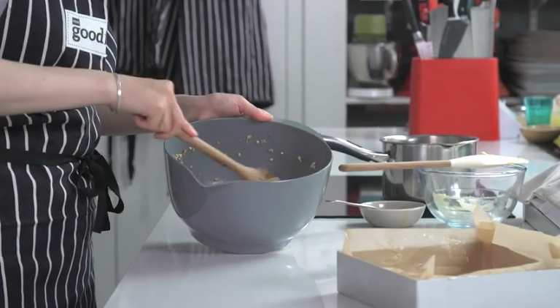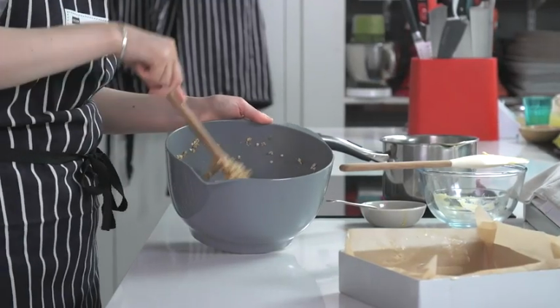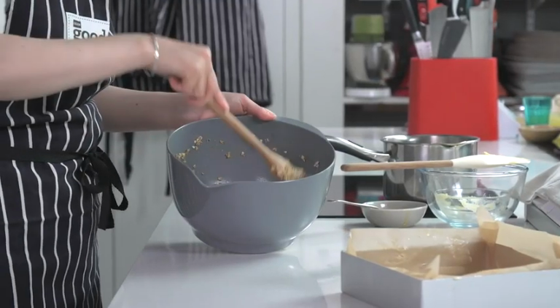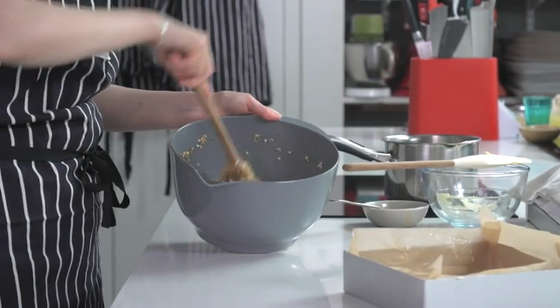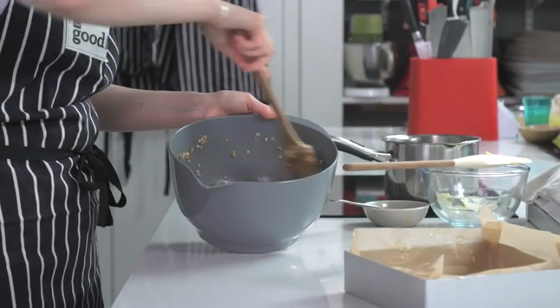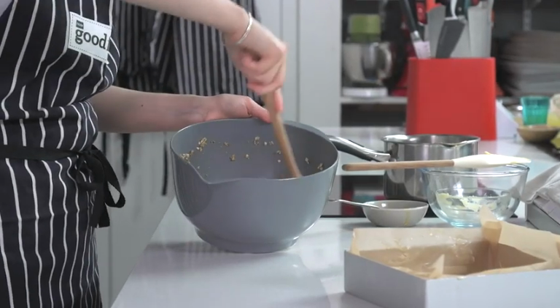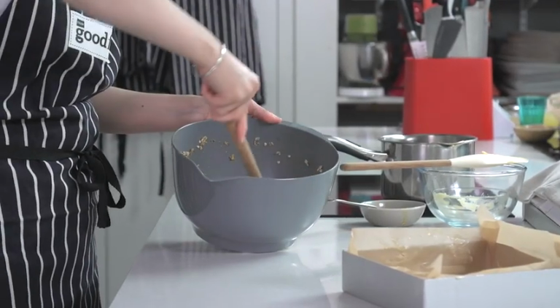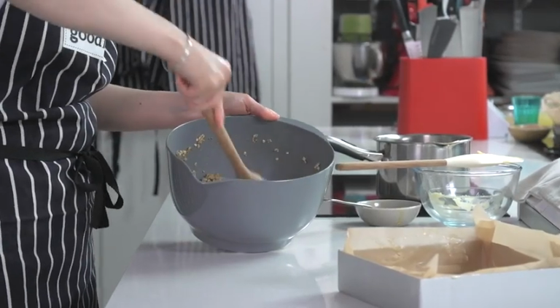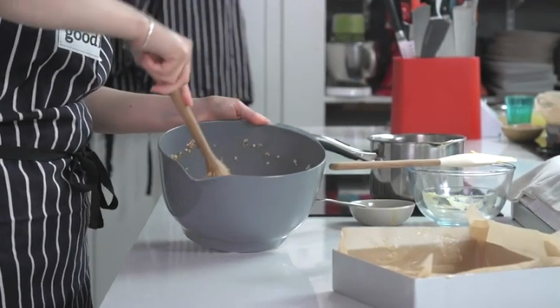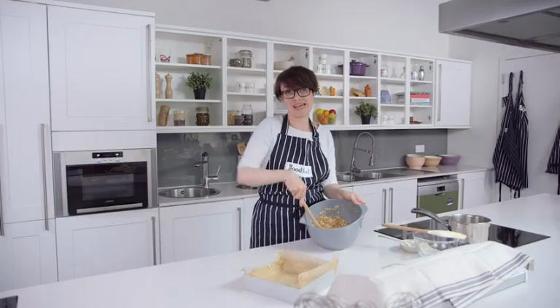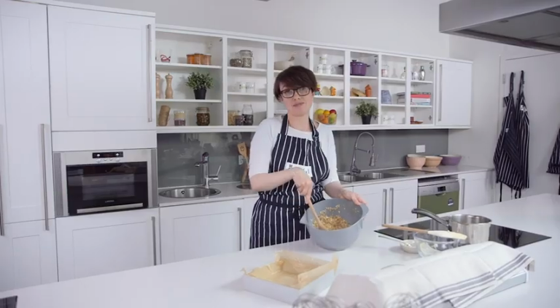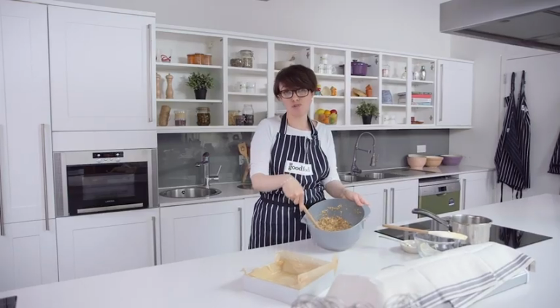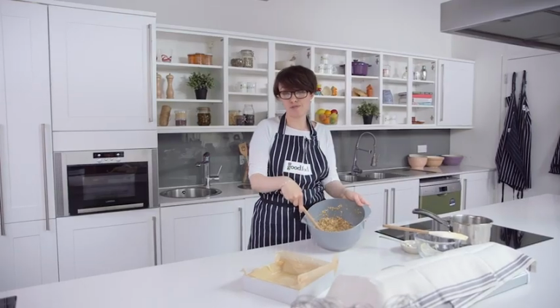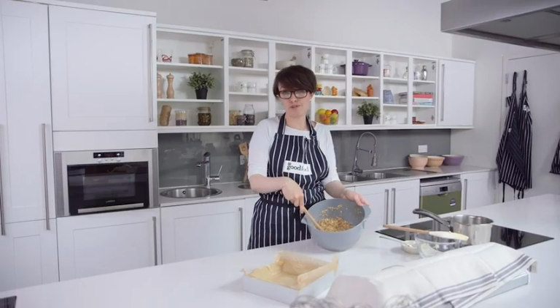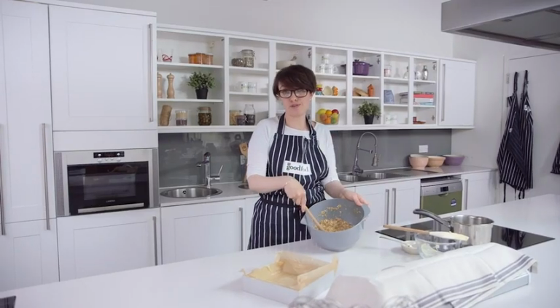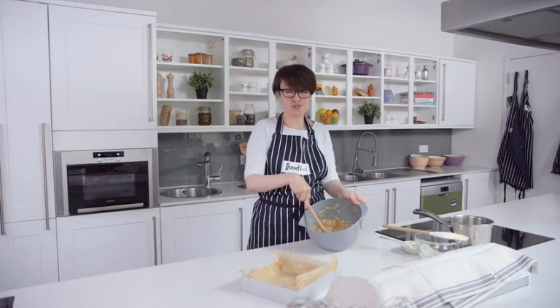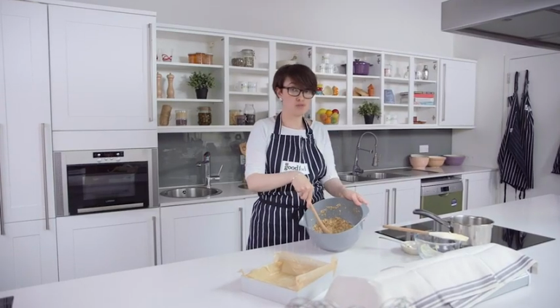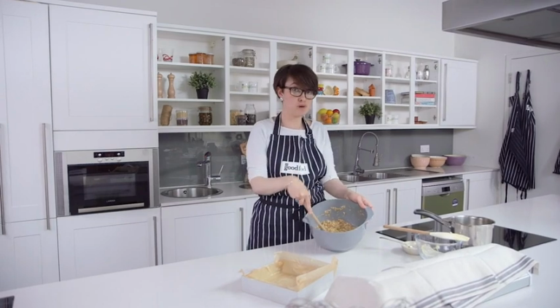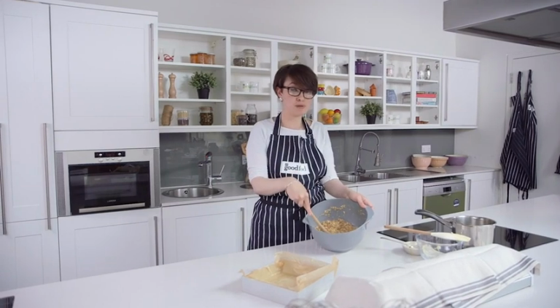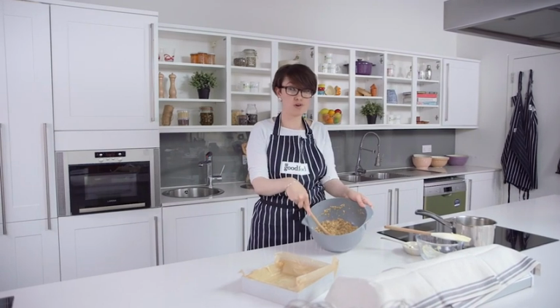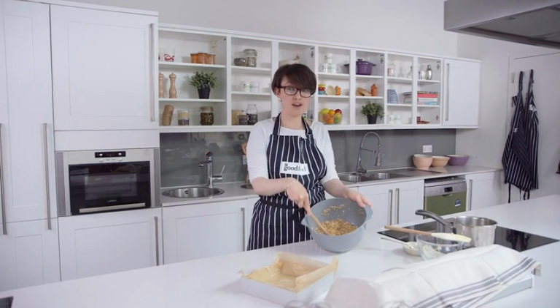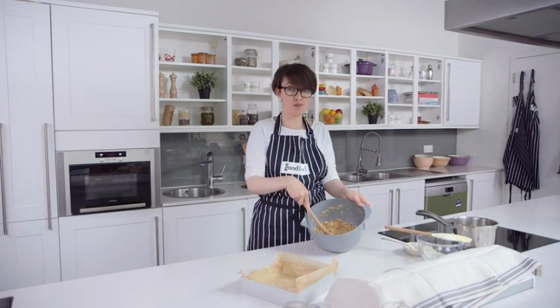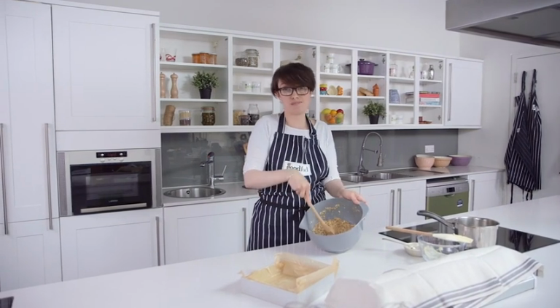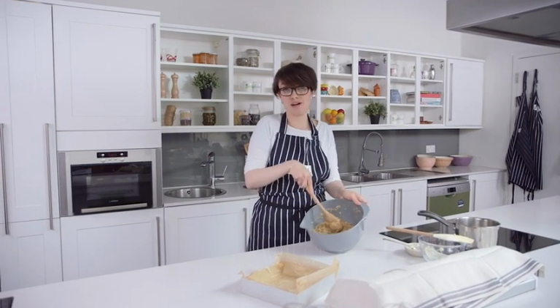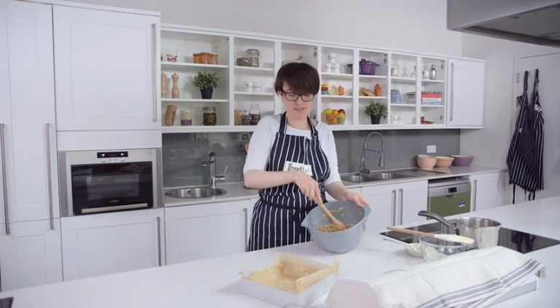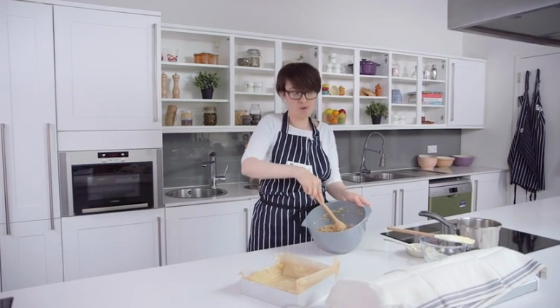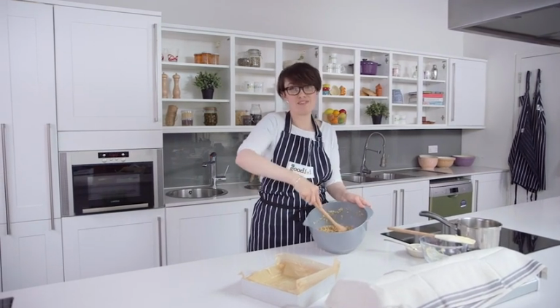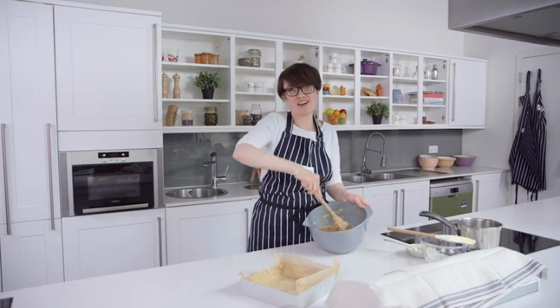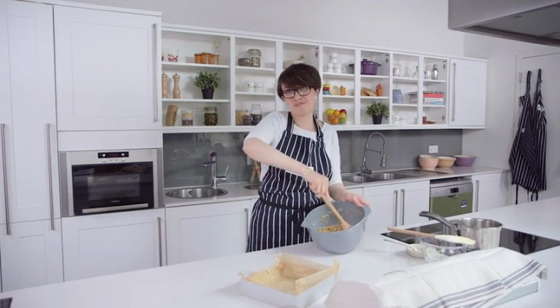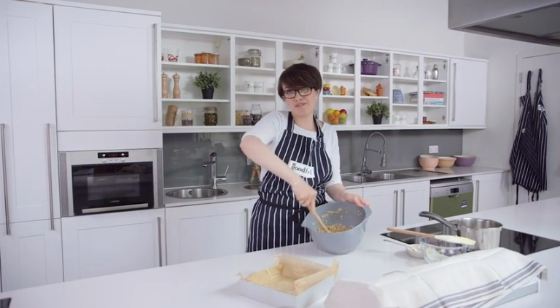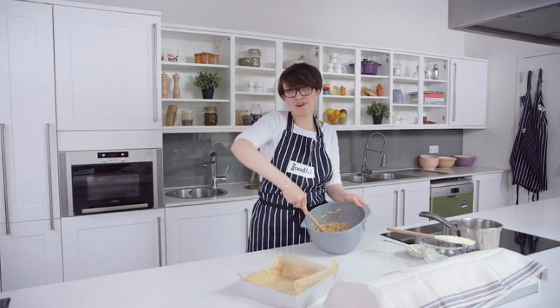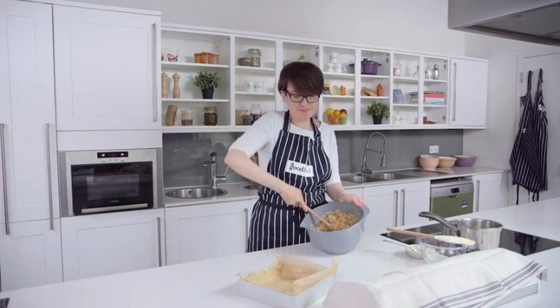If you want to, now would be a really good time to add some dried fruit, some chopped up chocolate, or some nuts — whatever you like to flavour it.